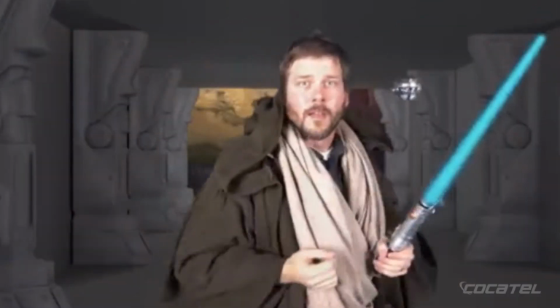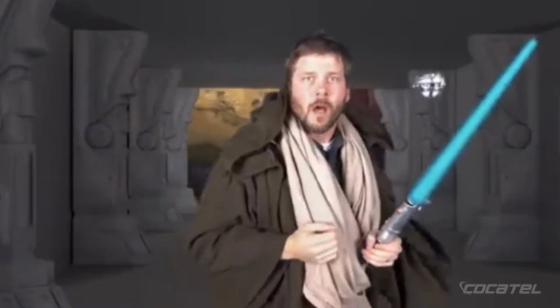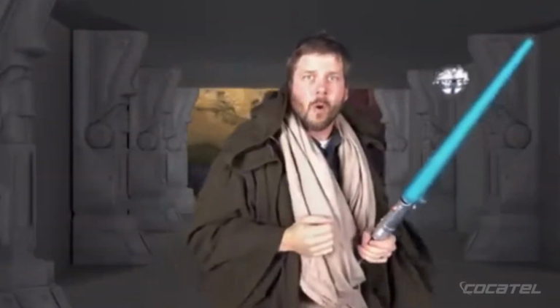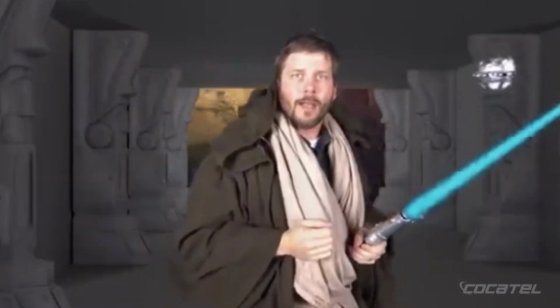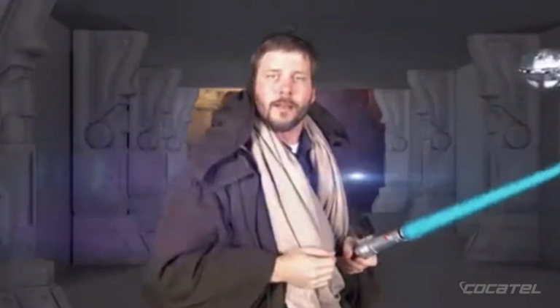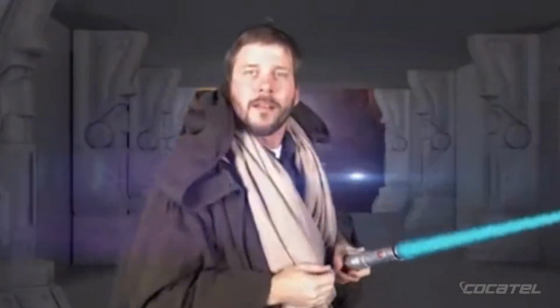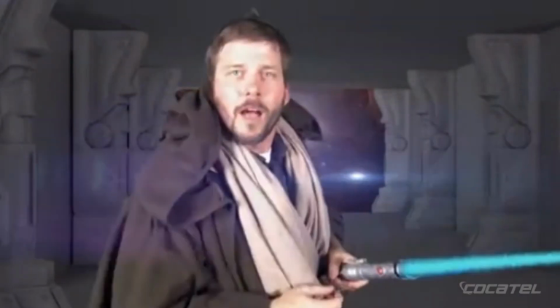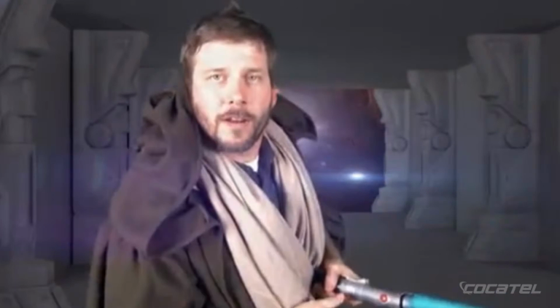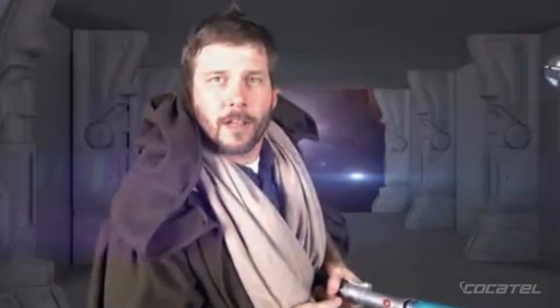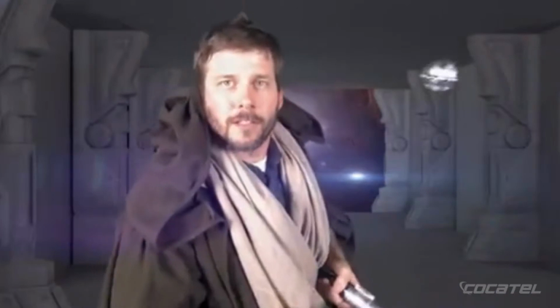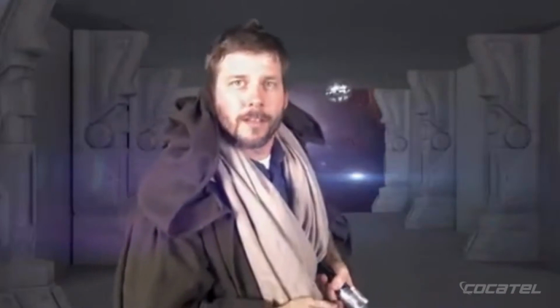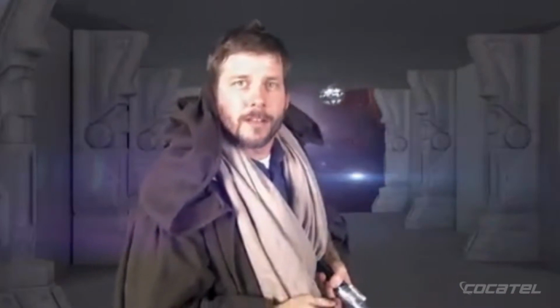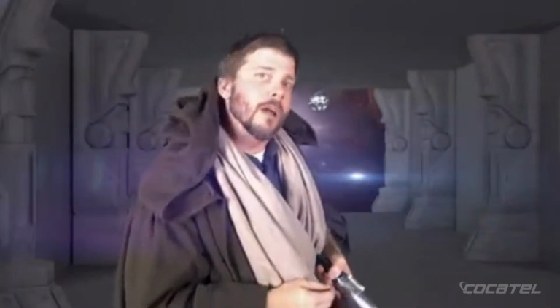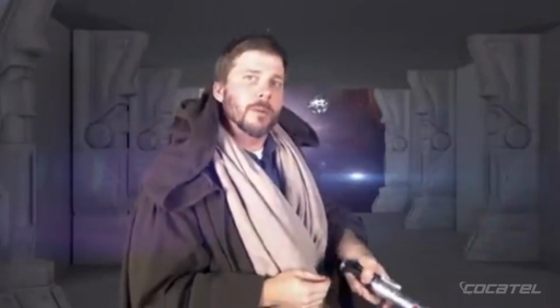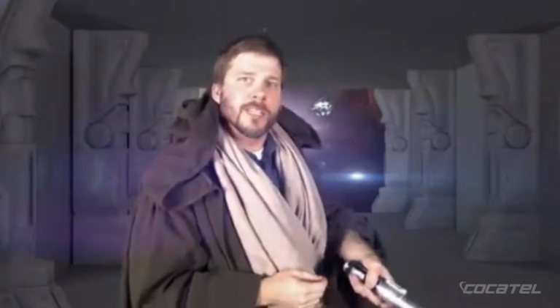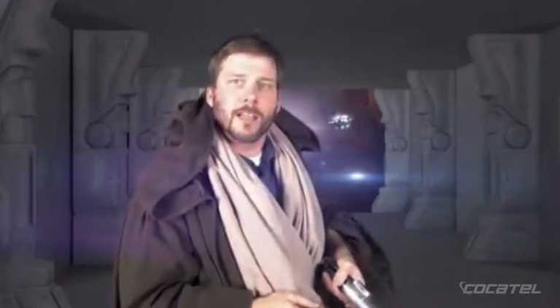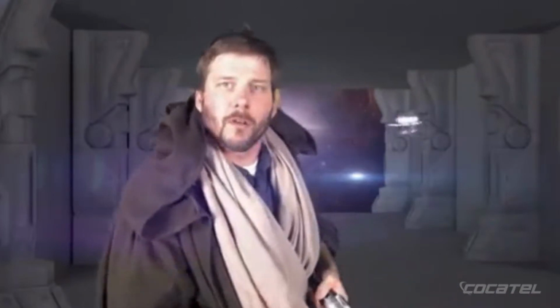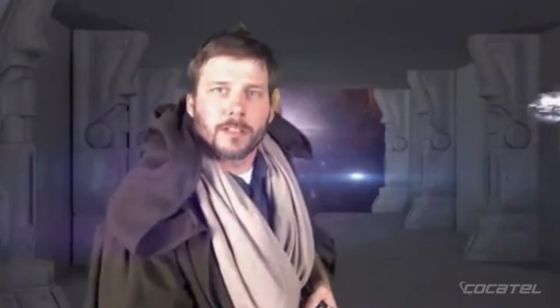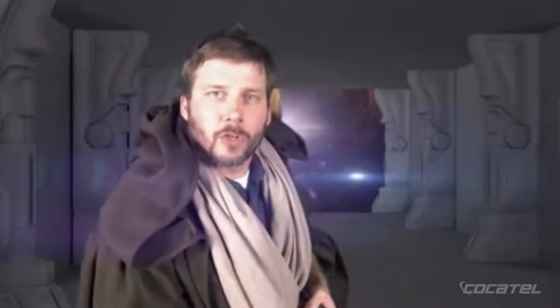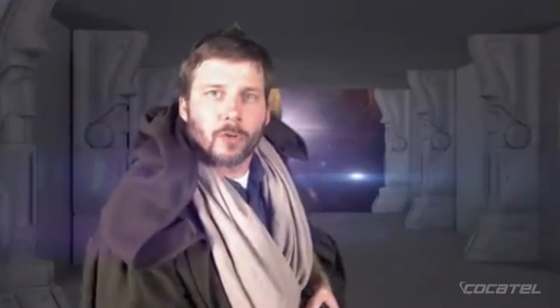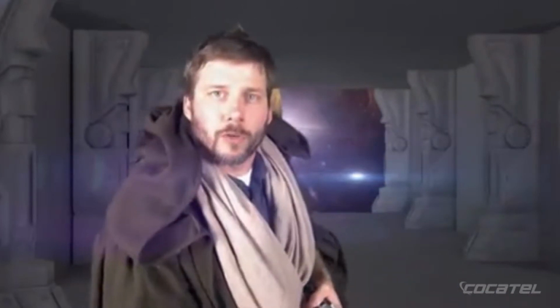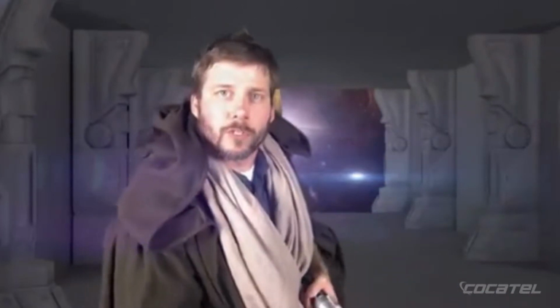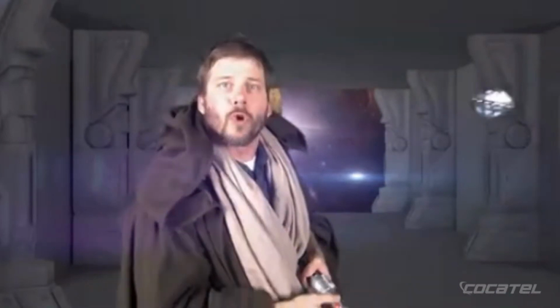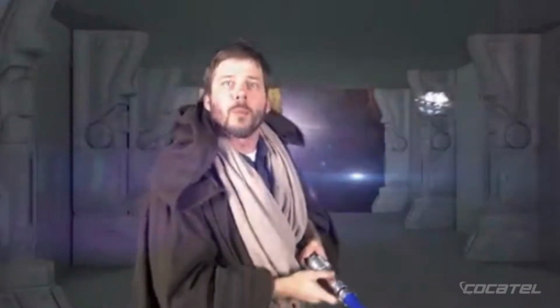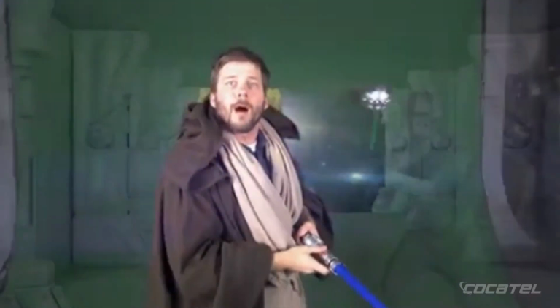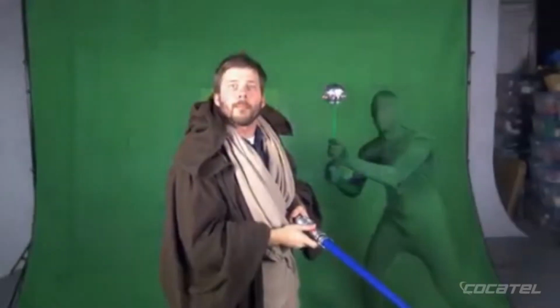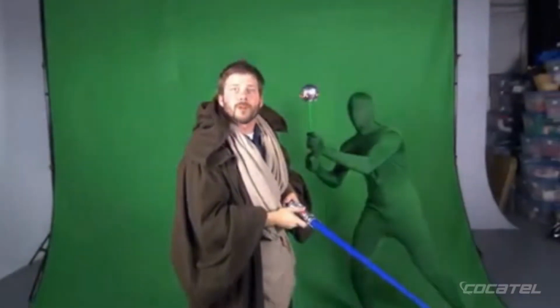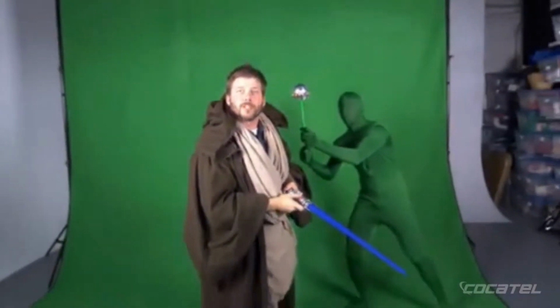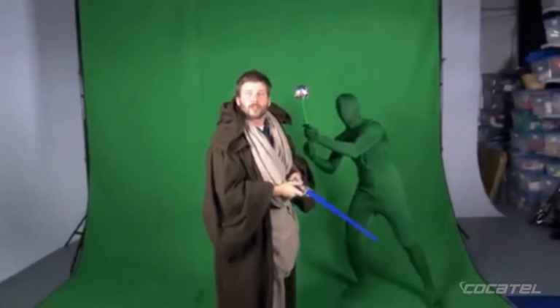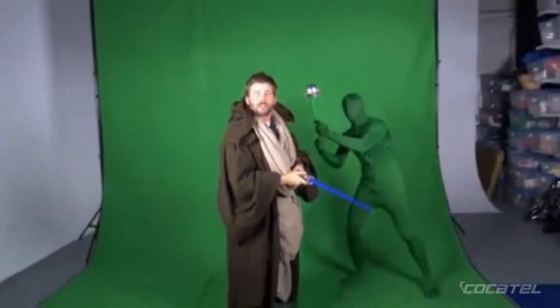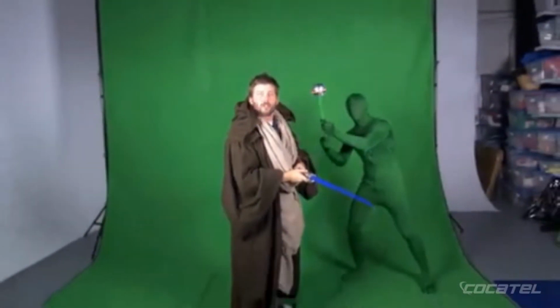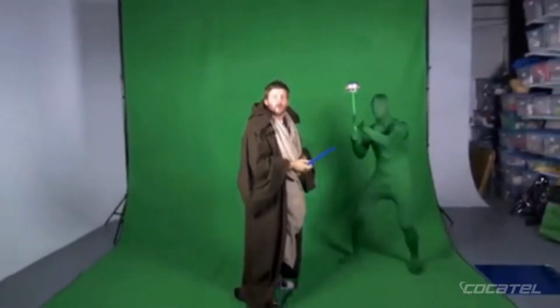Oh, hey, I'm Johnny Cossack, and today we're going to be taking a look at Digital Juice Chroma Pop Green Screen Studio.